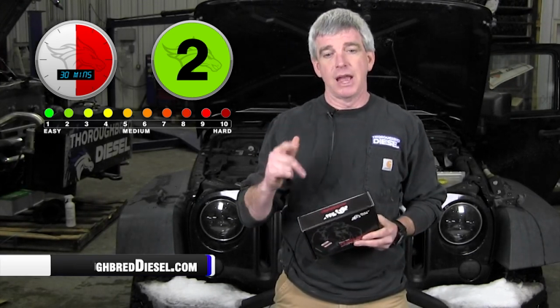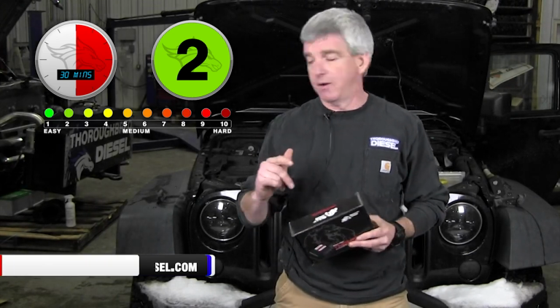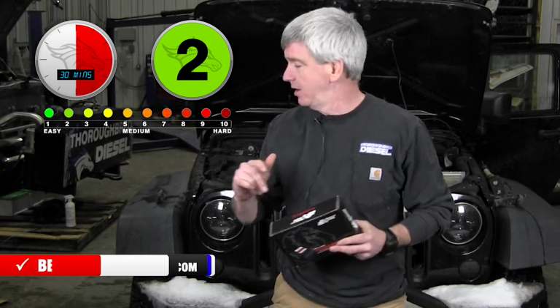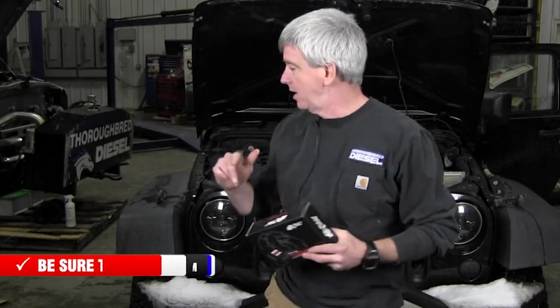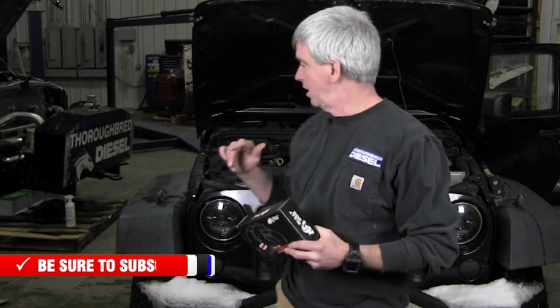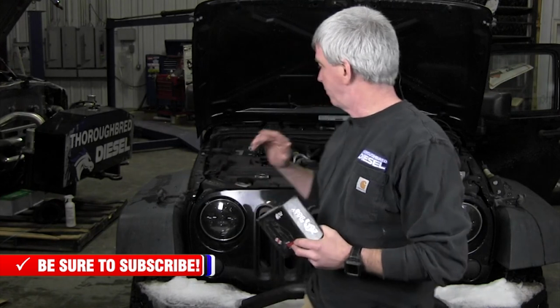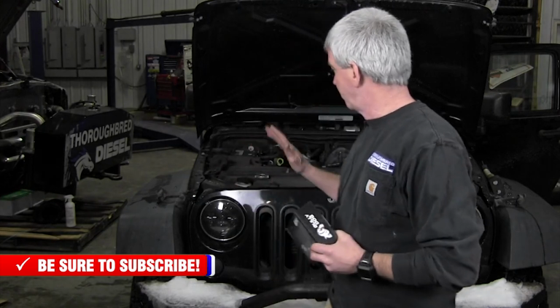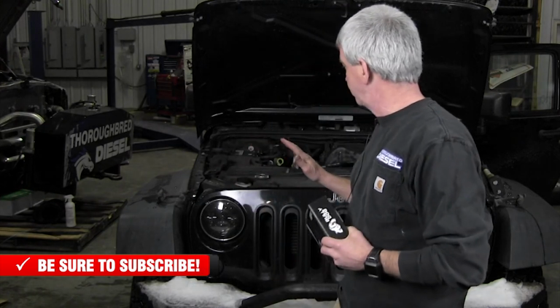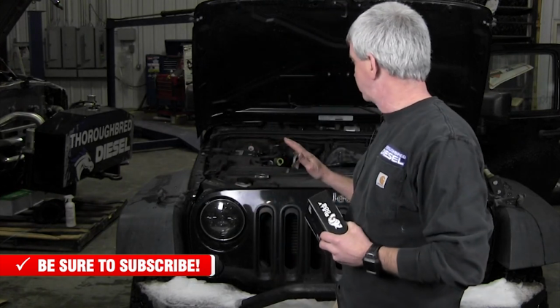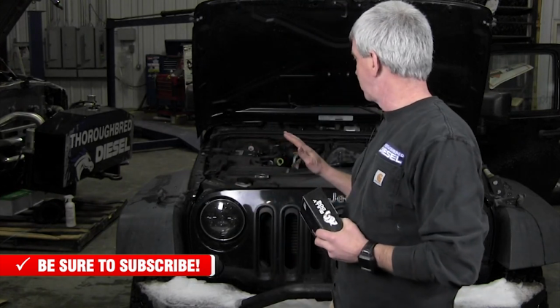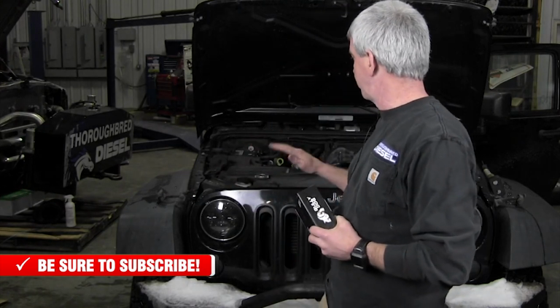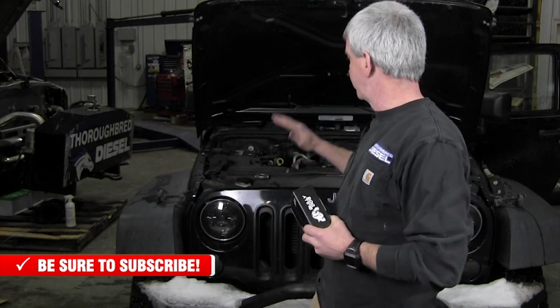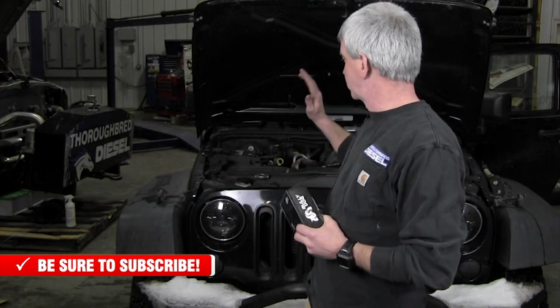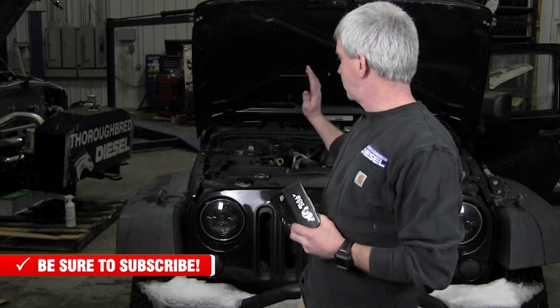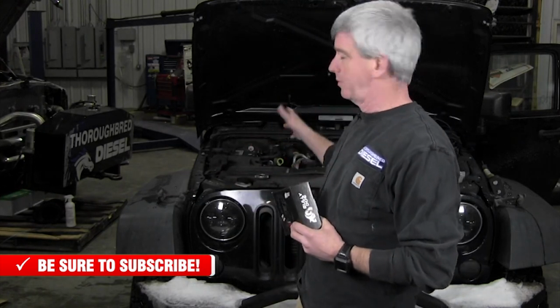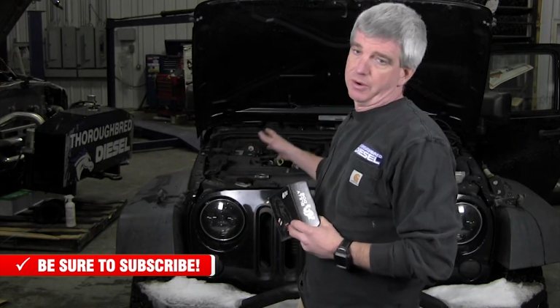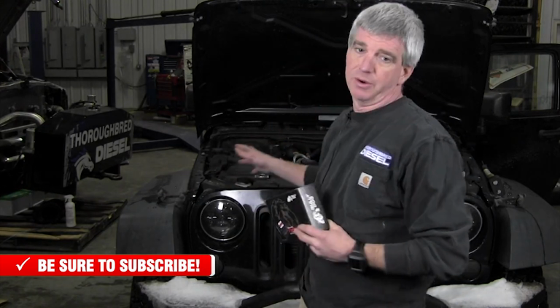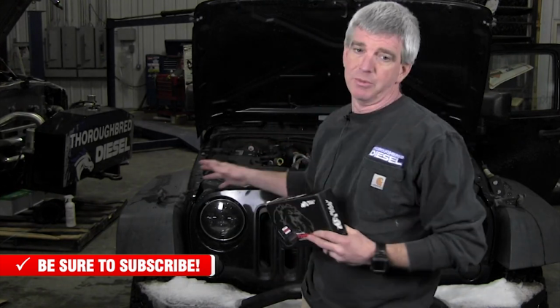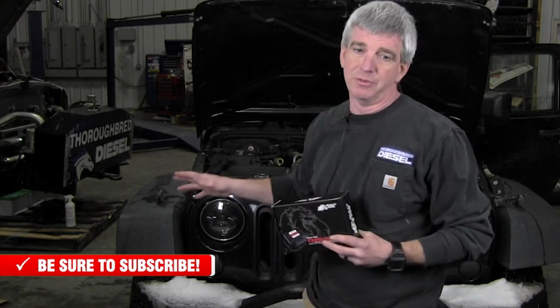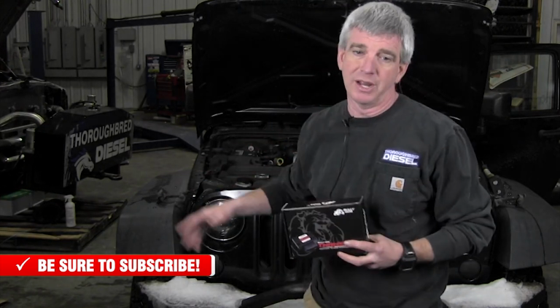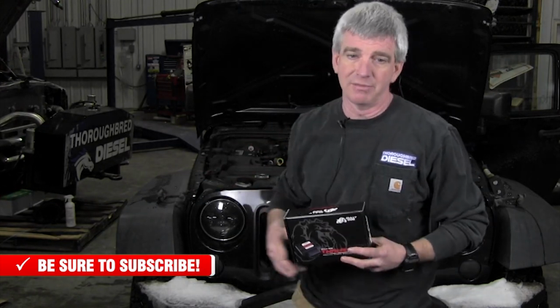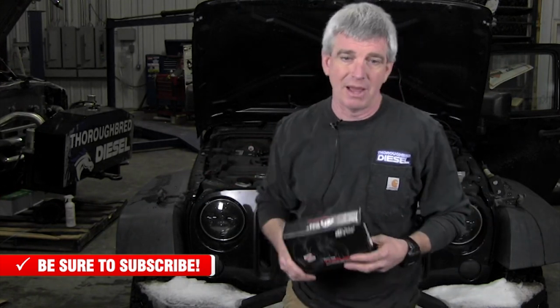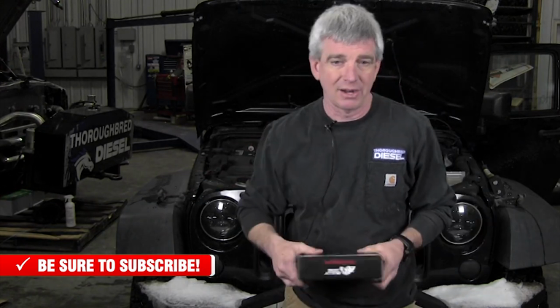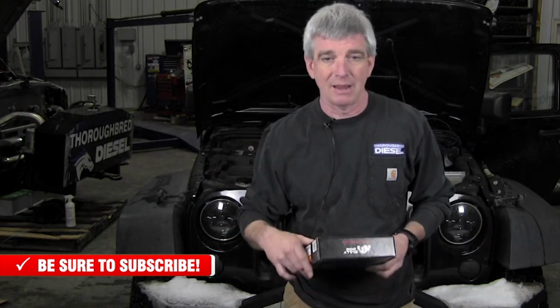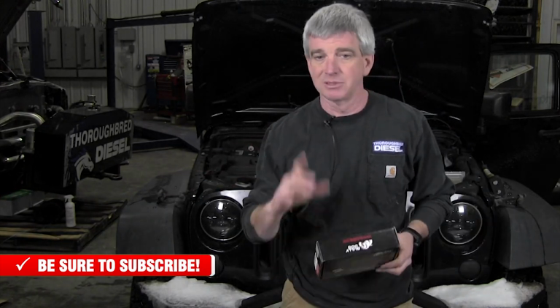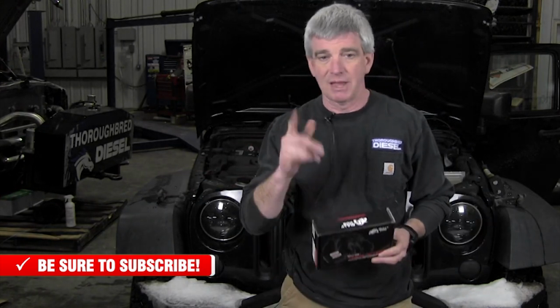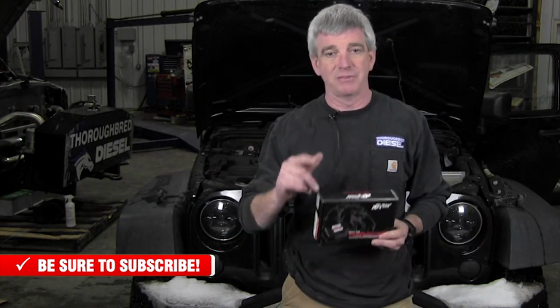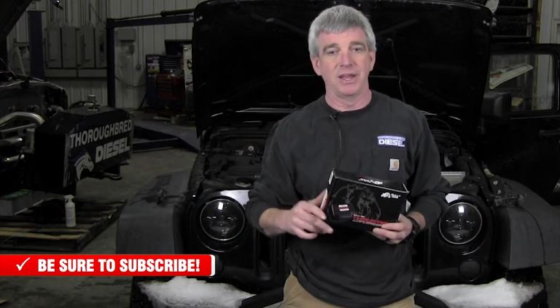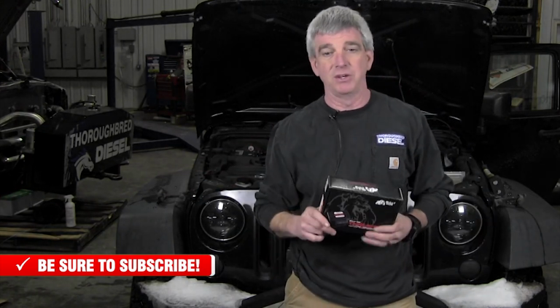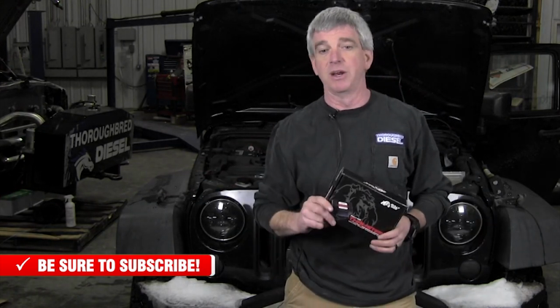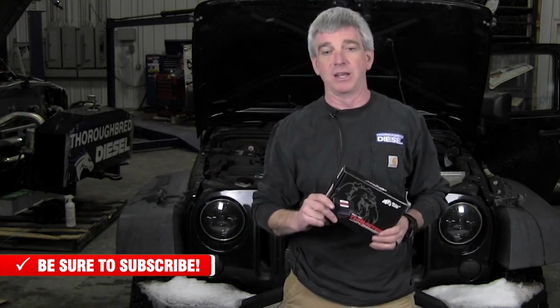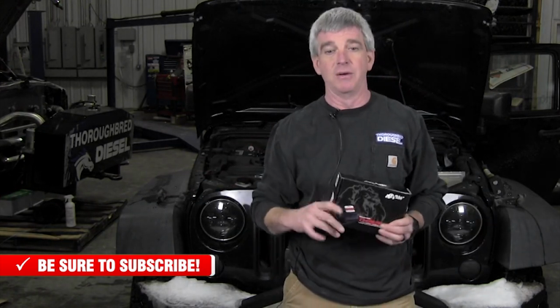Before you start on your install, you want to go ahead and remove your negative battery cable. After that, you're ready to go.